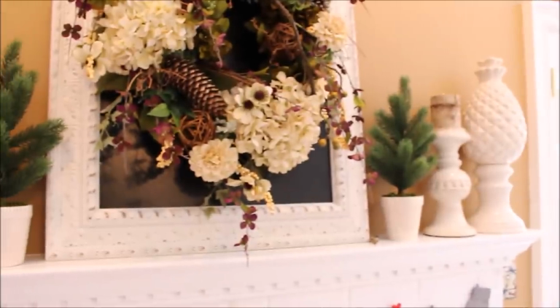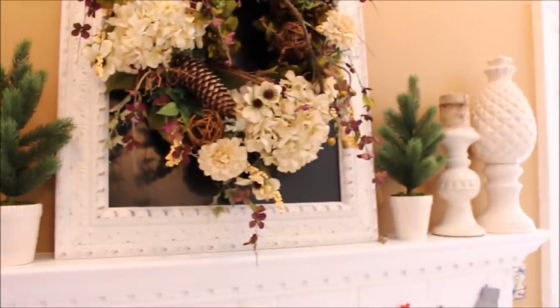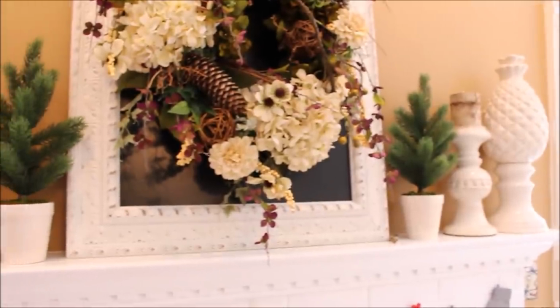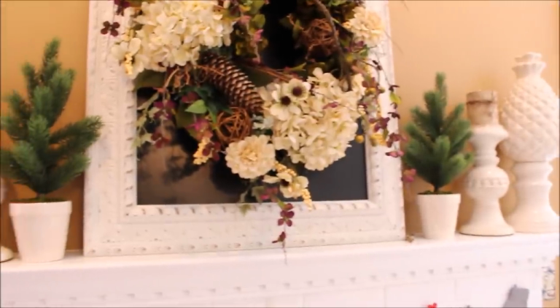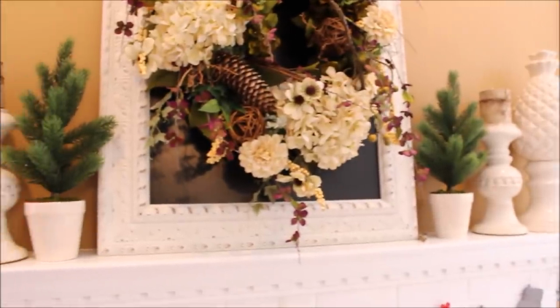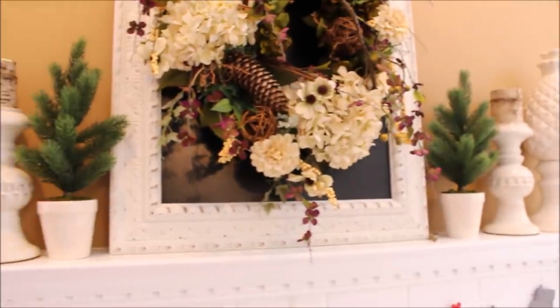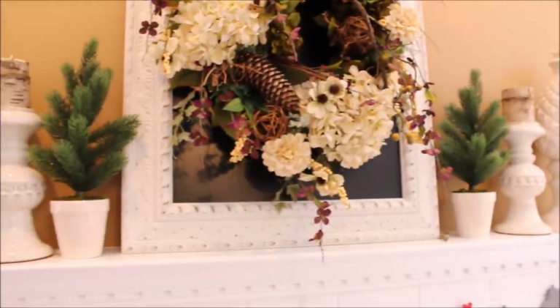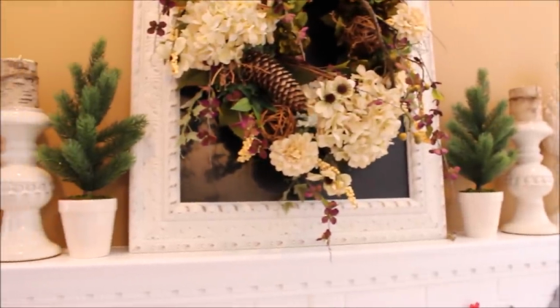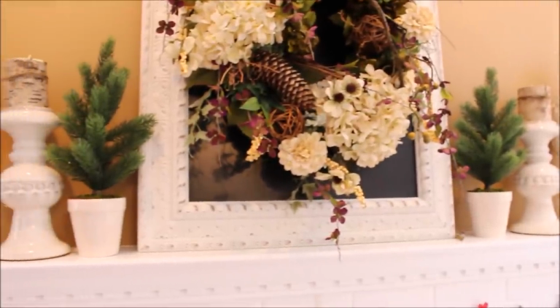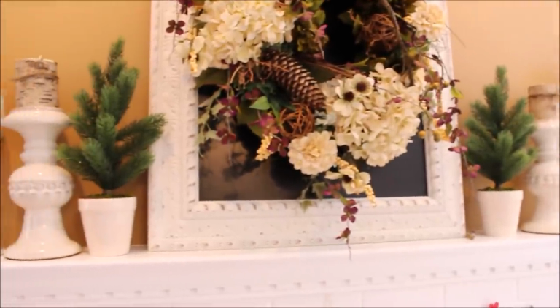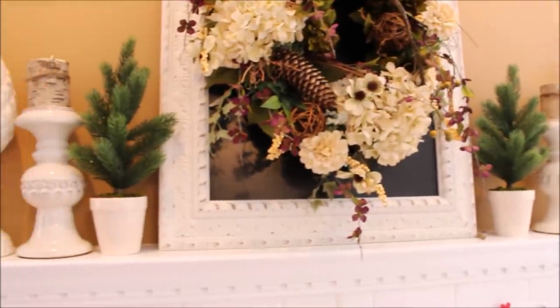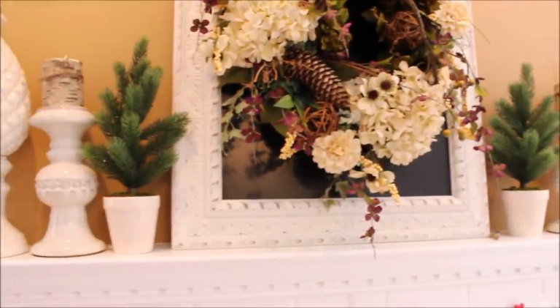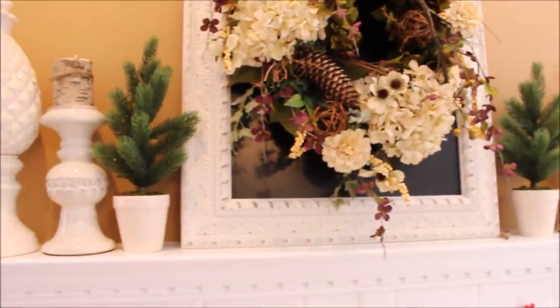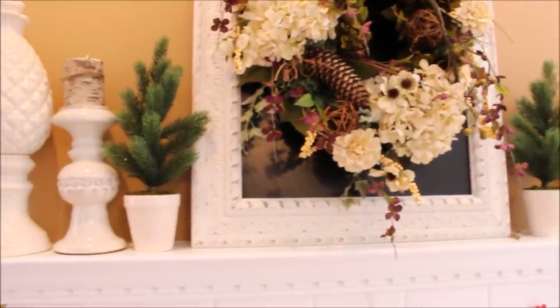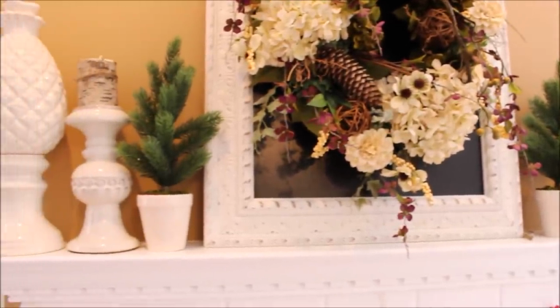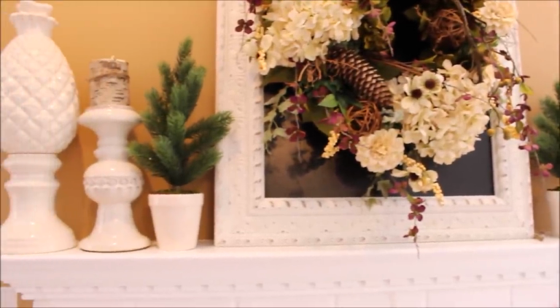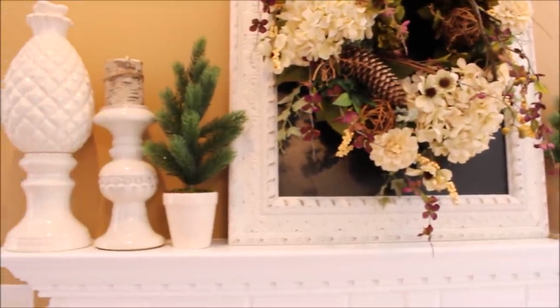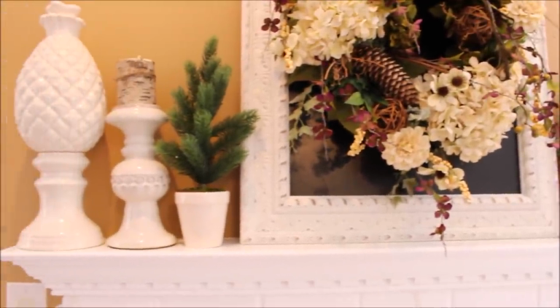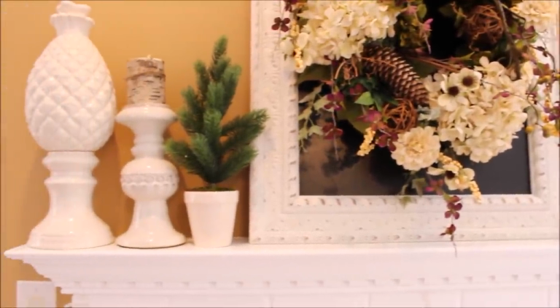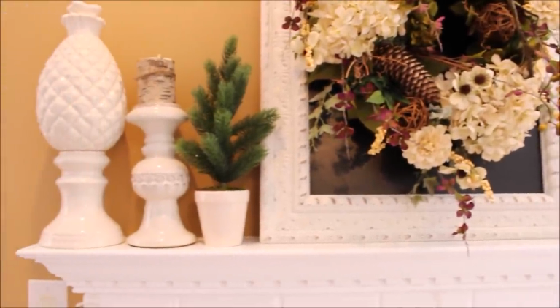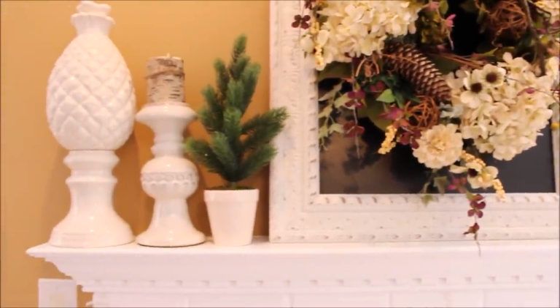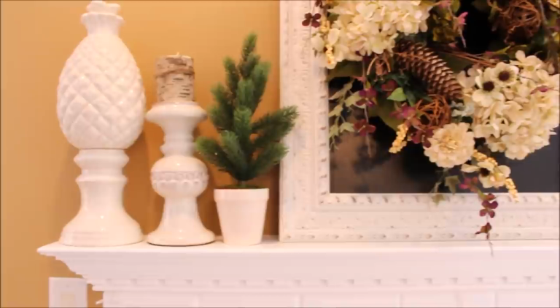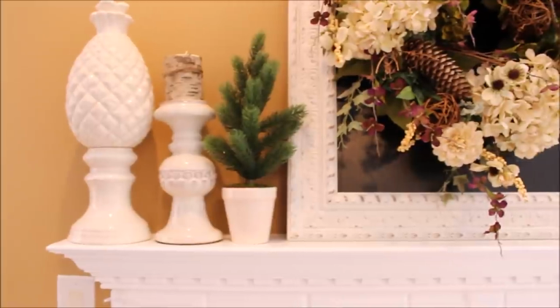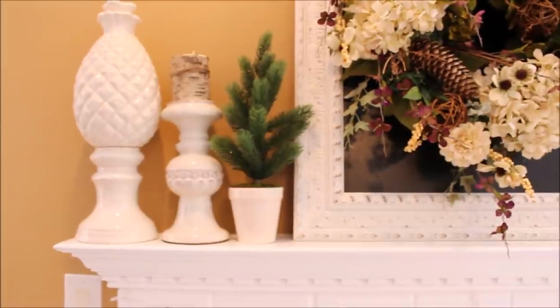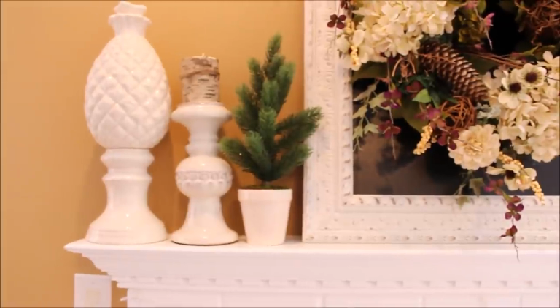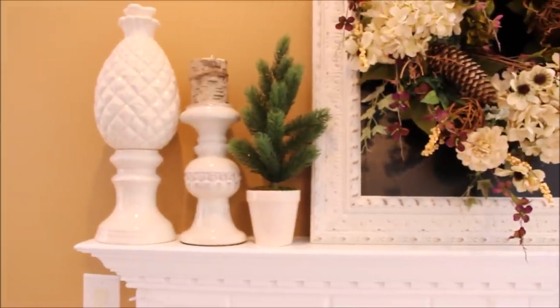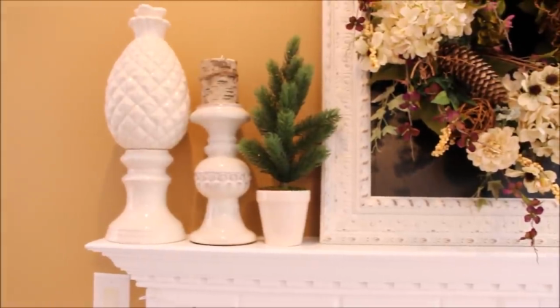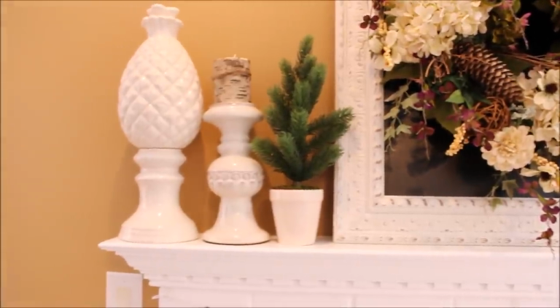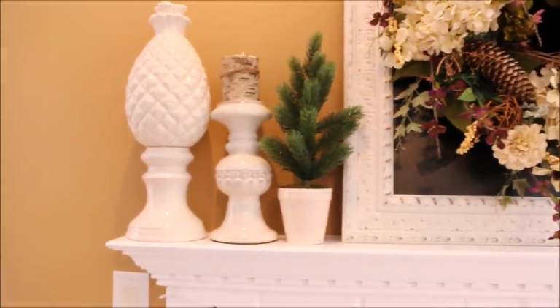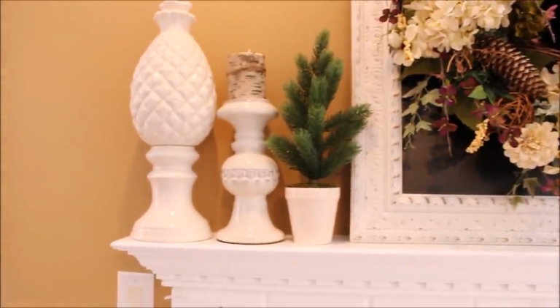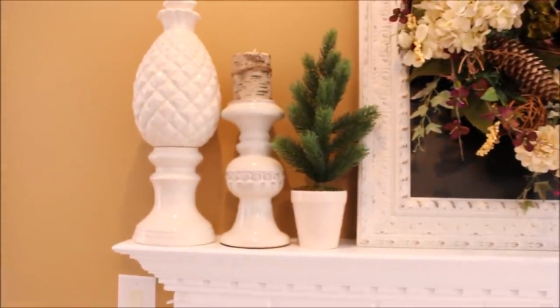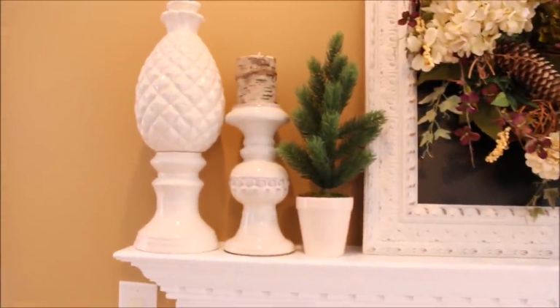I kept the Target dollar spot pine trees that I had set up during the holidays, along with the birch-covered candles that I had found at Kirkland's.